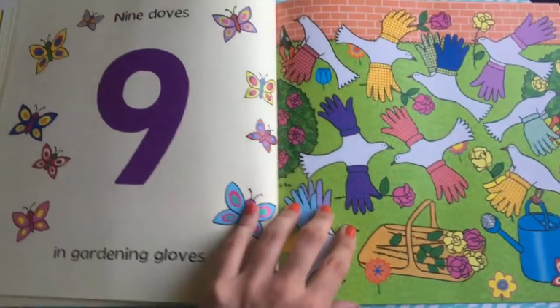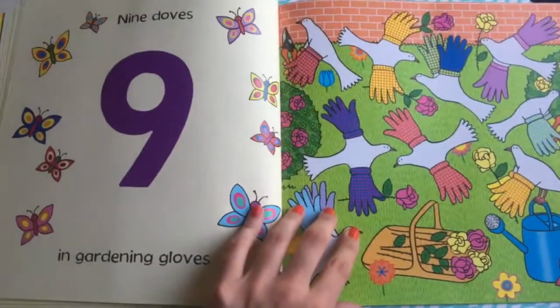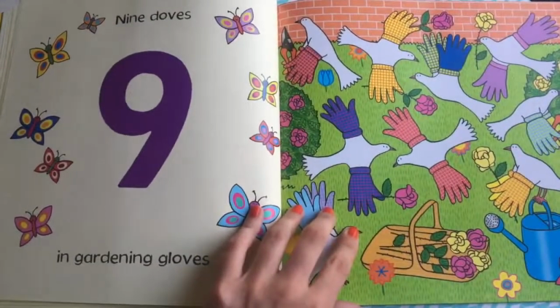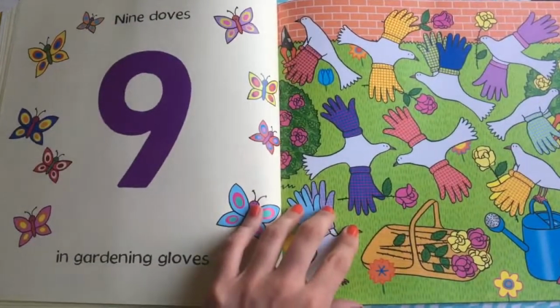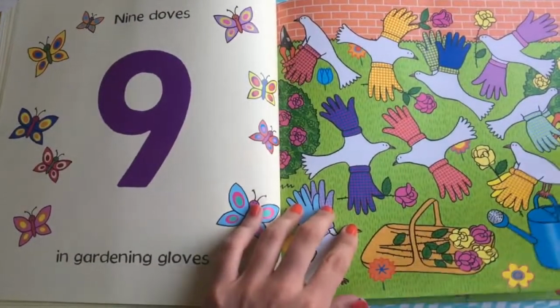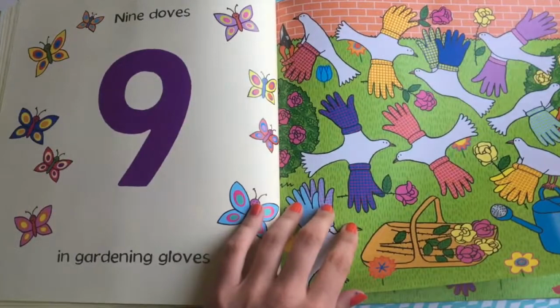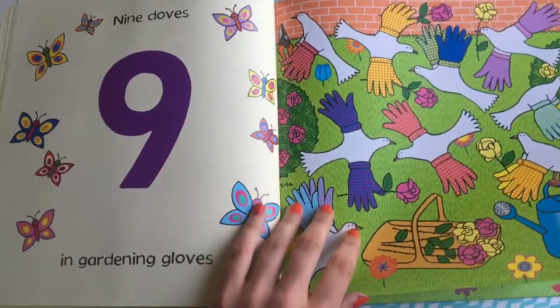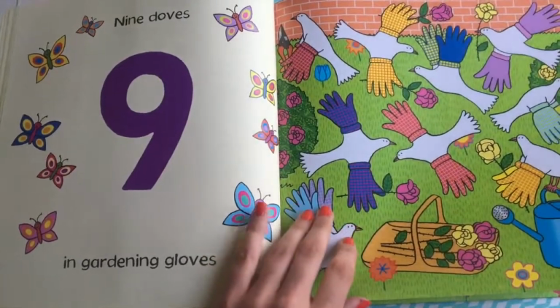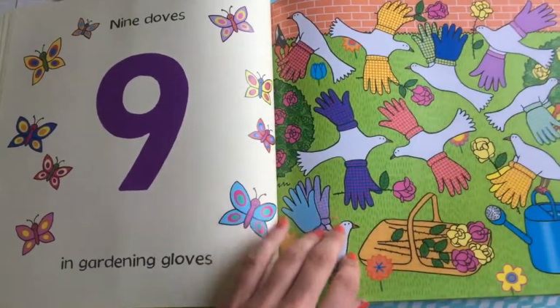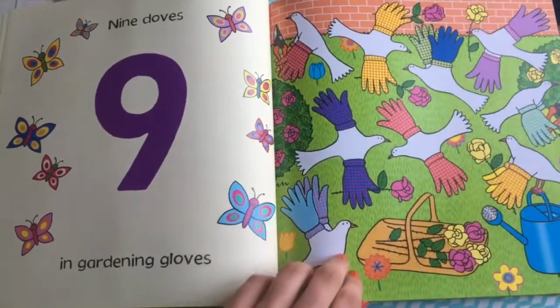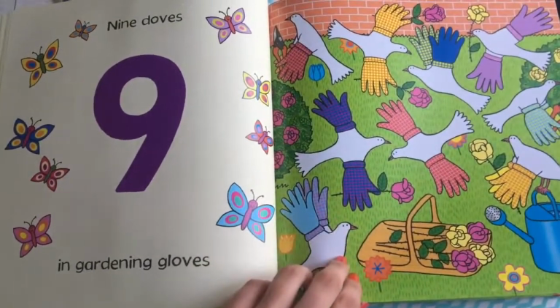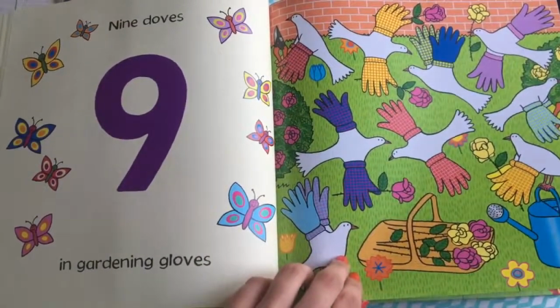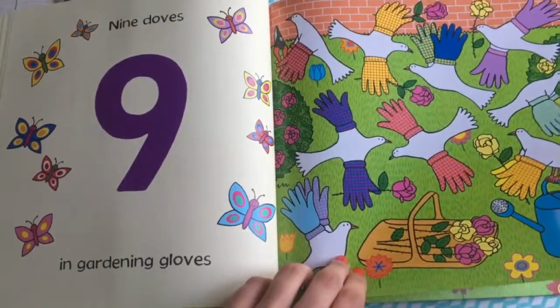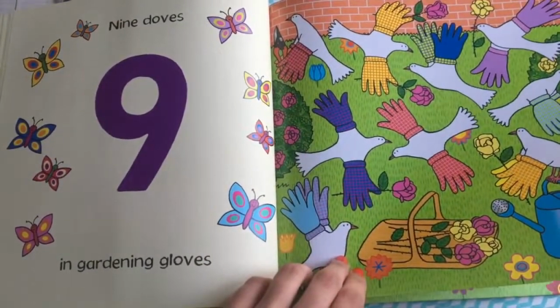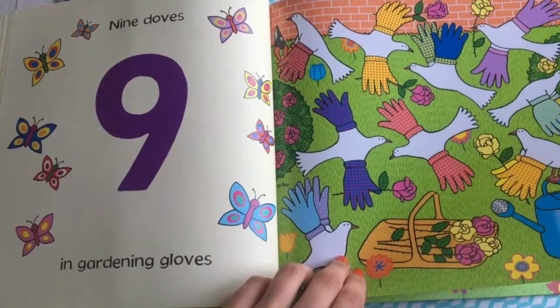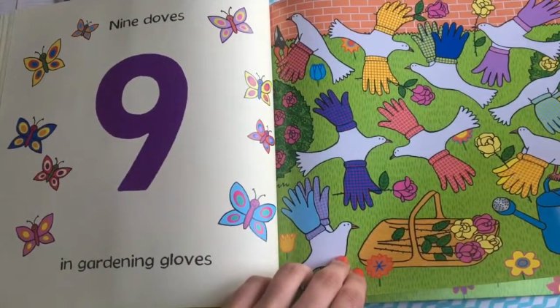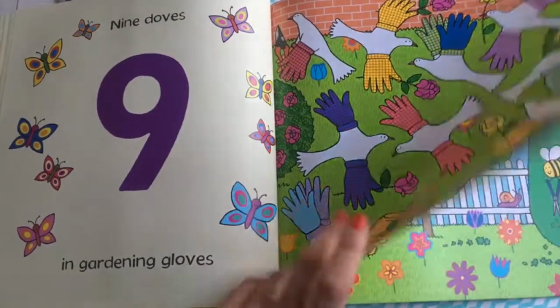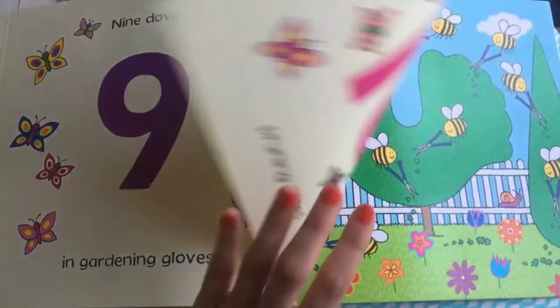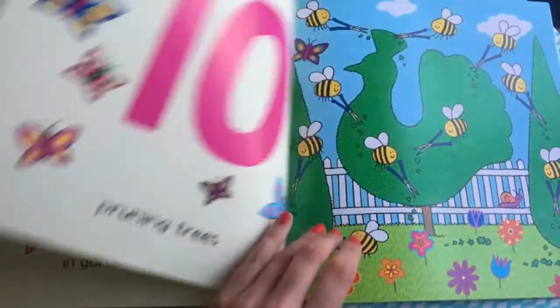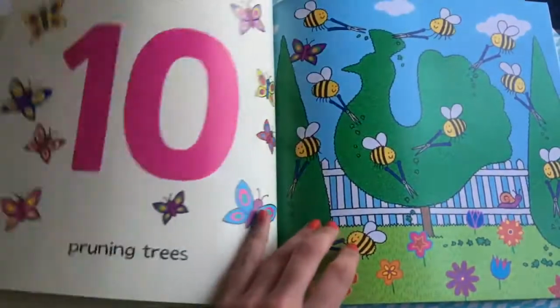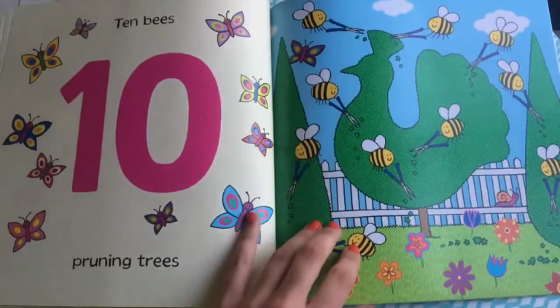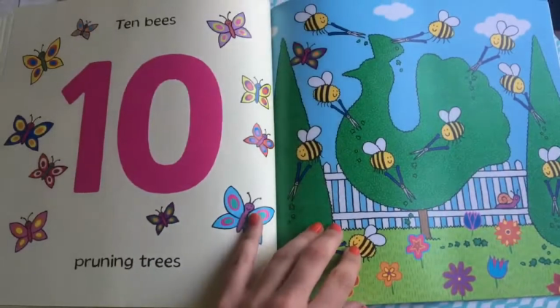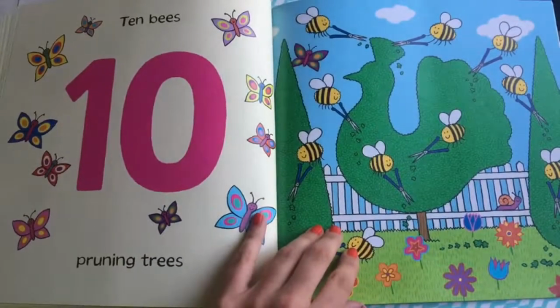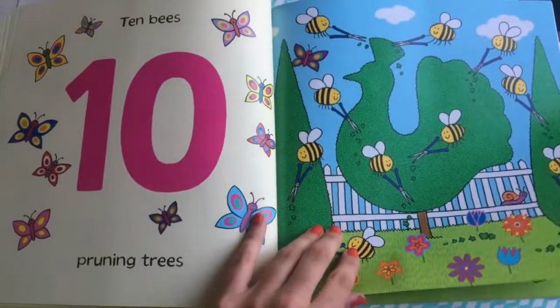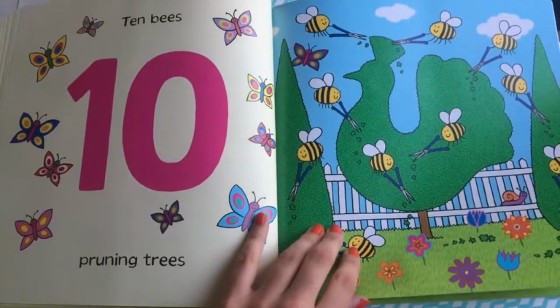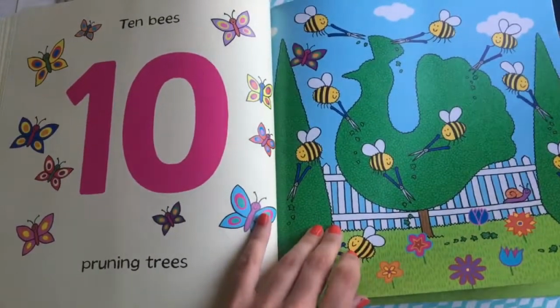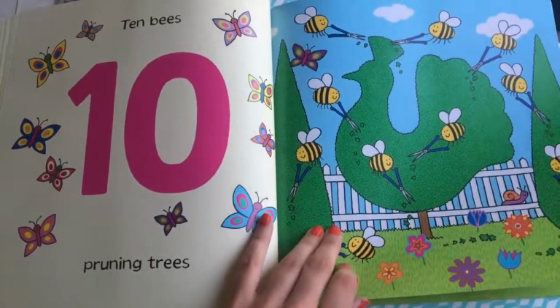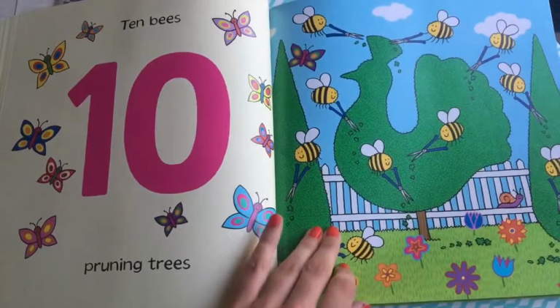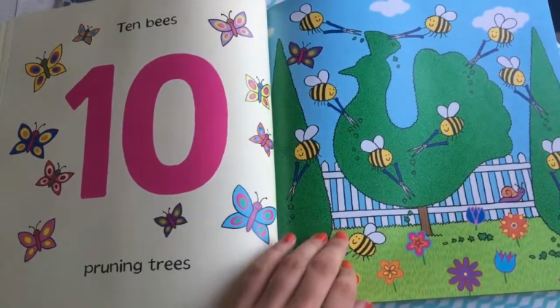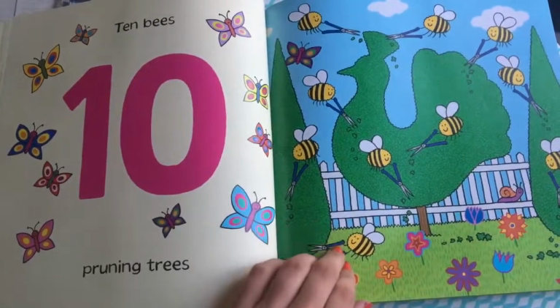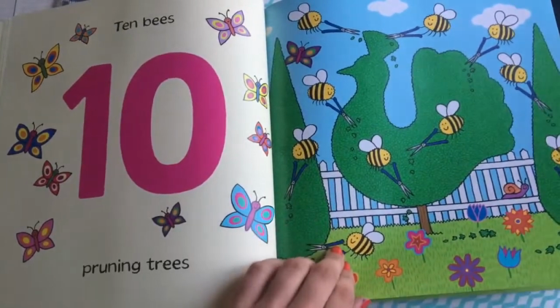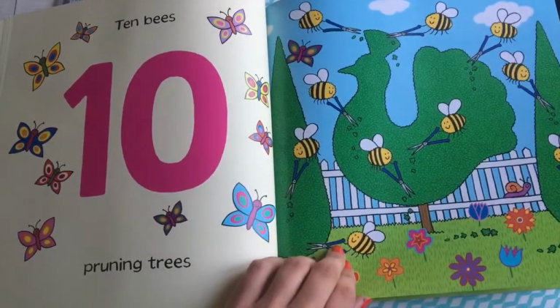Nine doves in gardening gloves. Ten bees pruning trees.